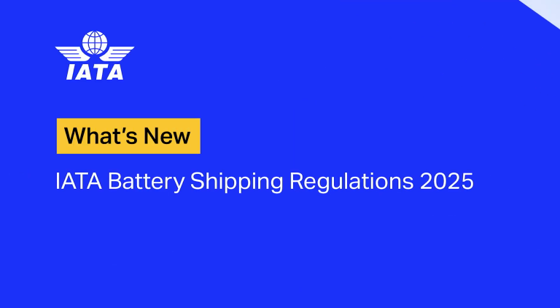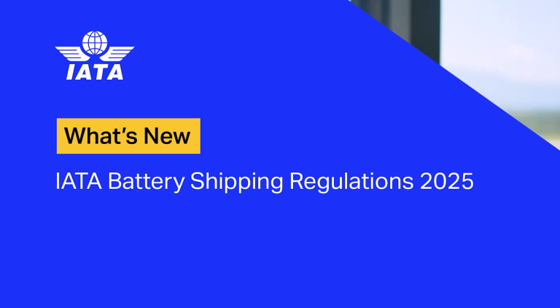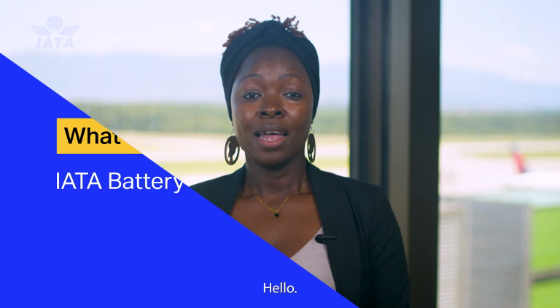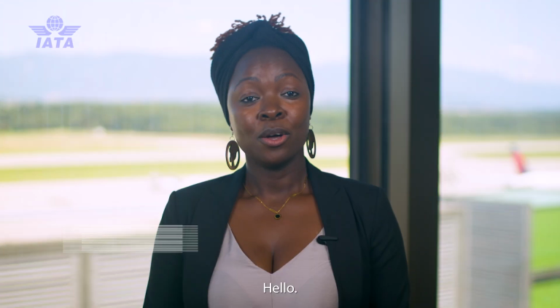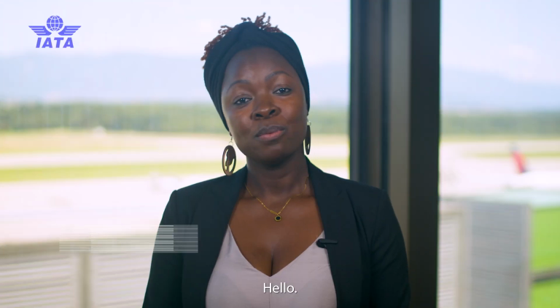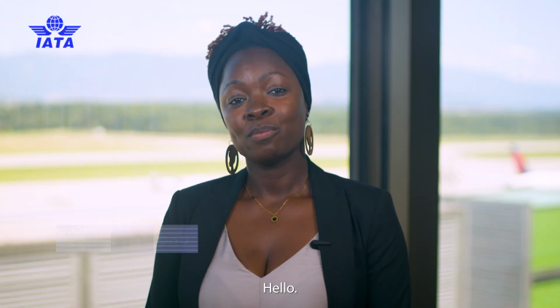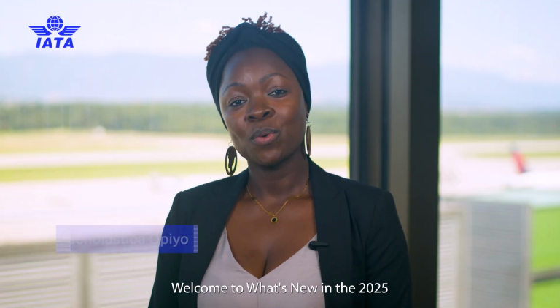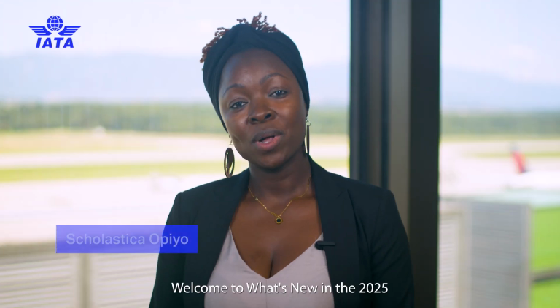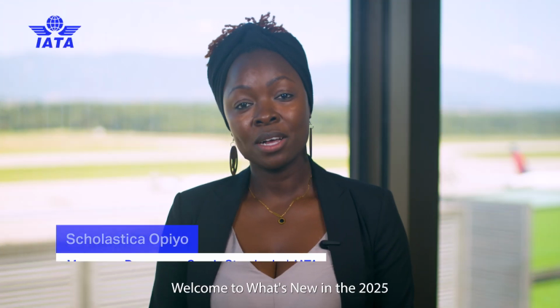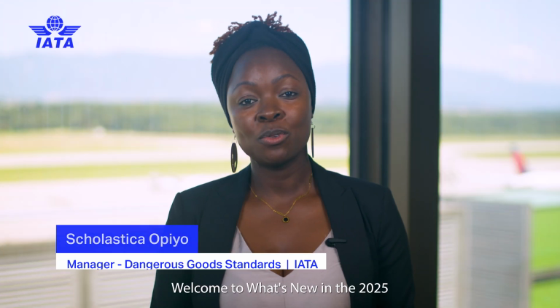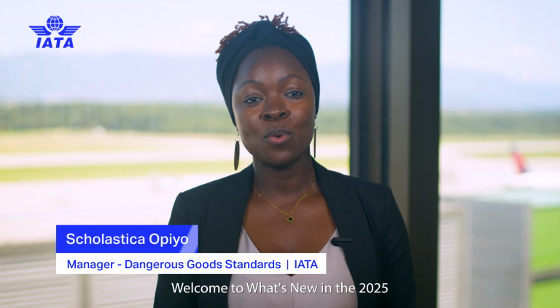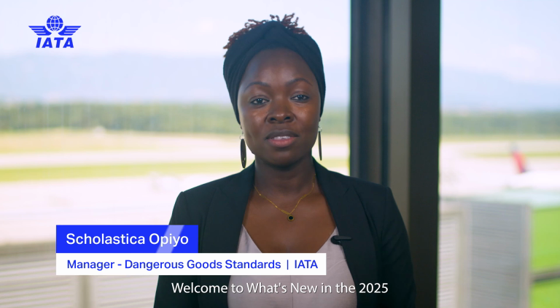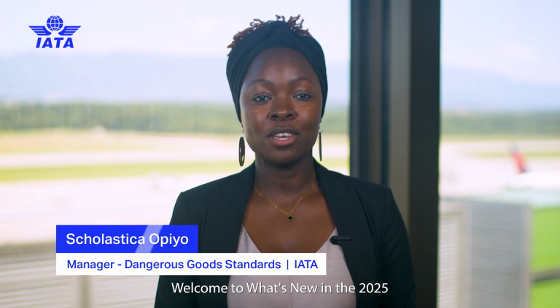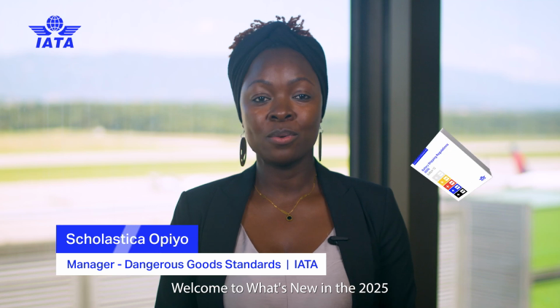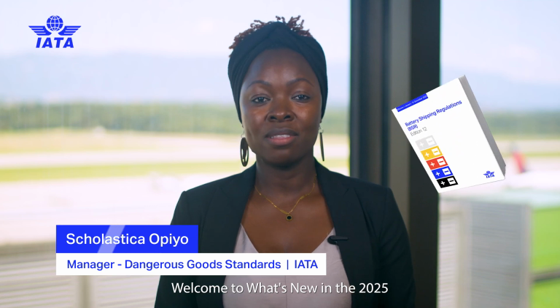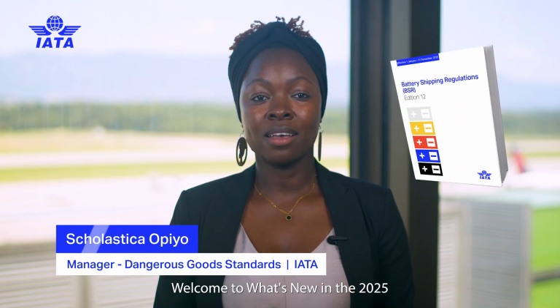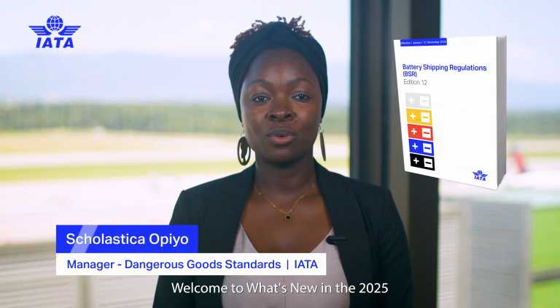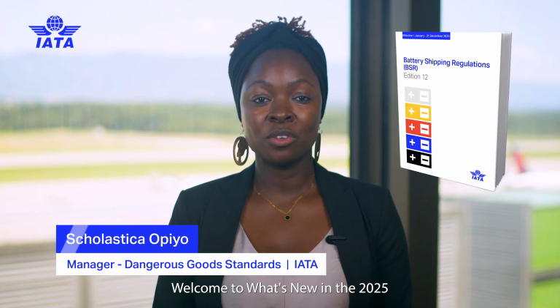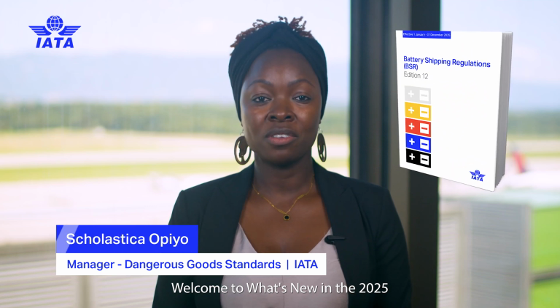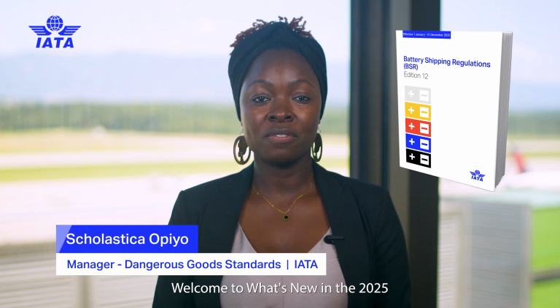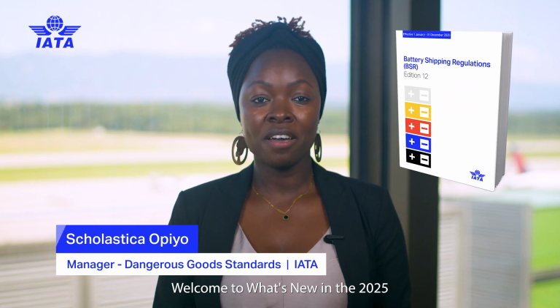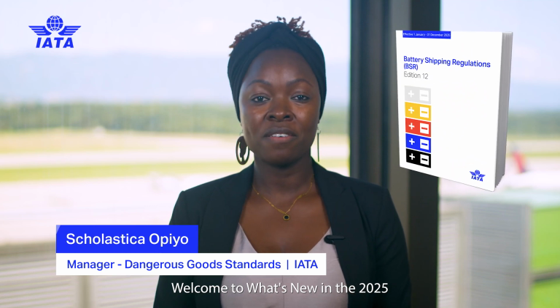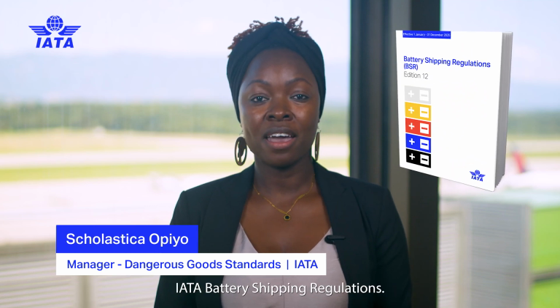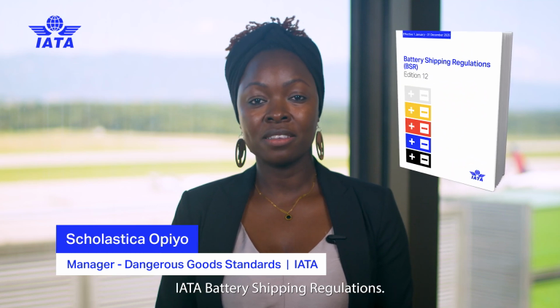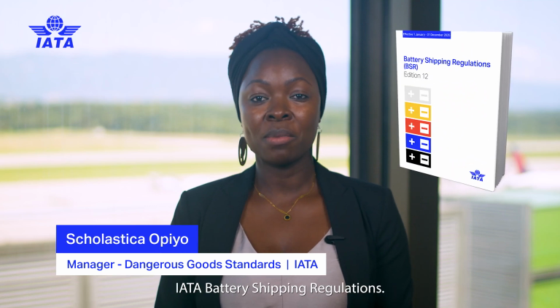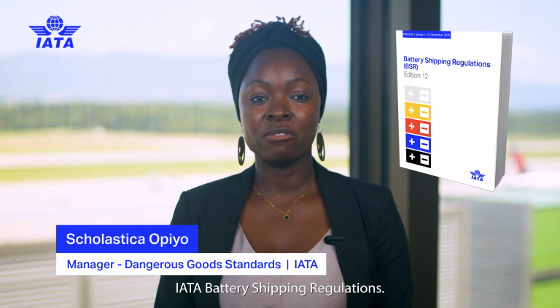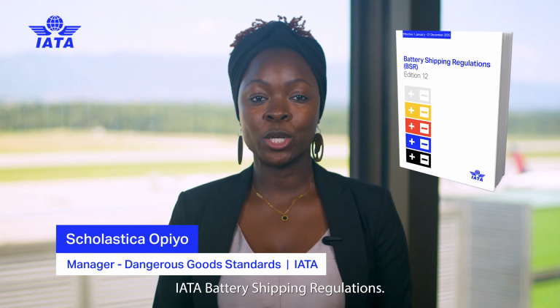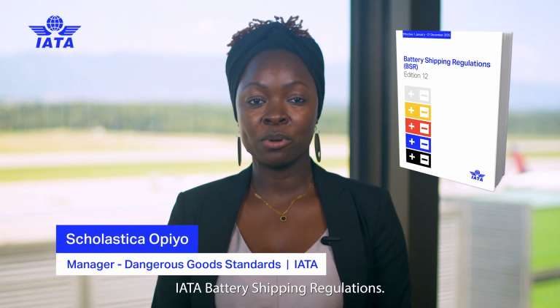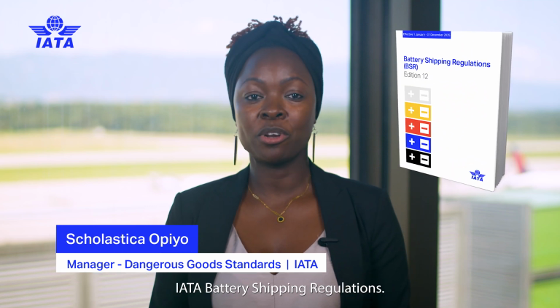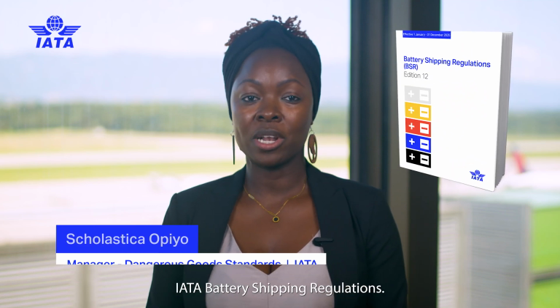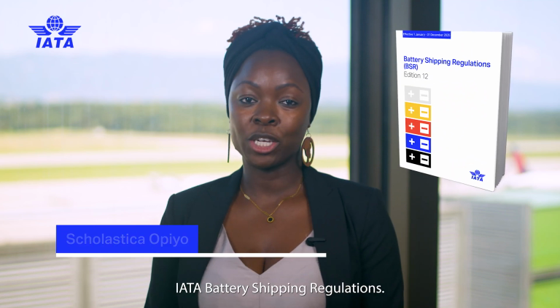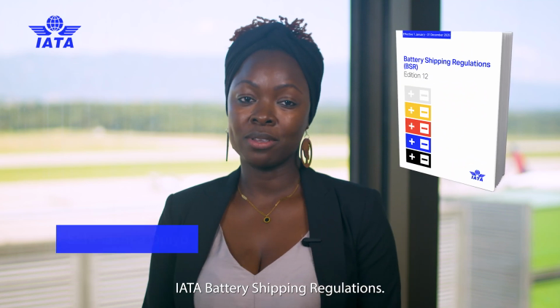Hello! Welcome to What's New in the 2025 IATA Battery Shipping Regulations.